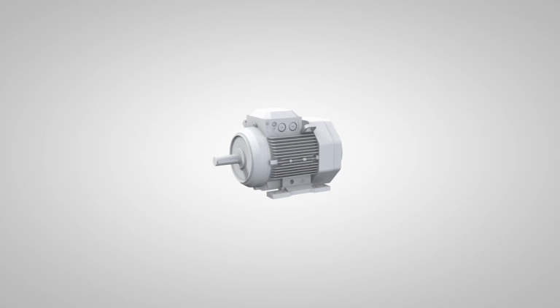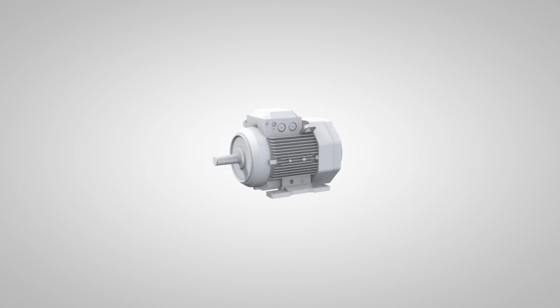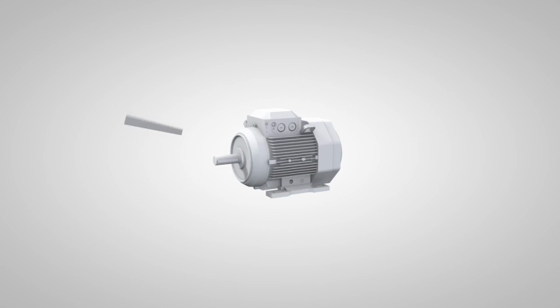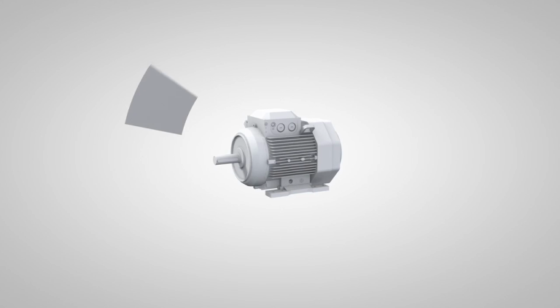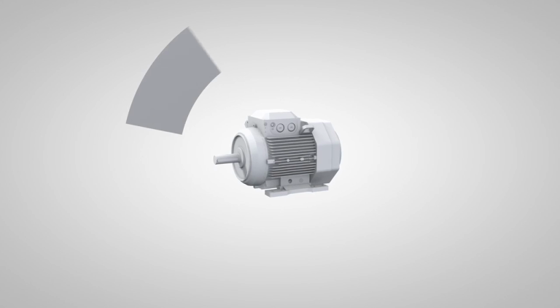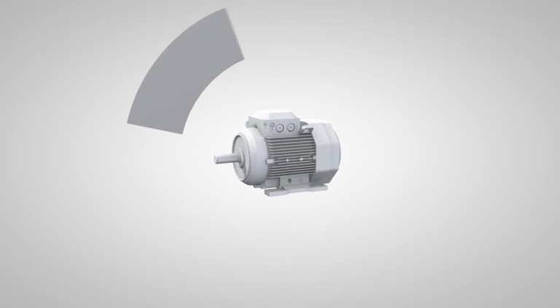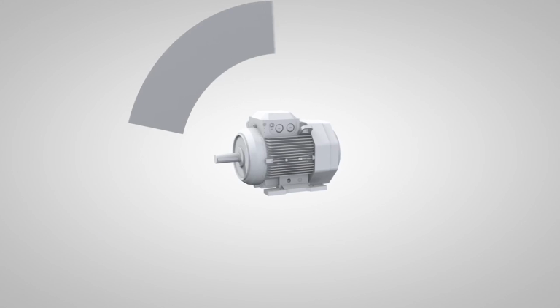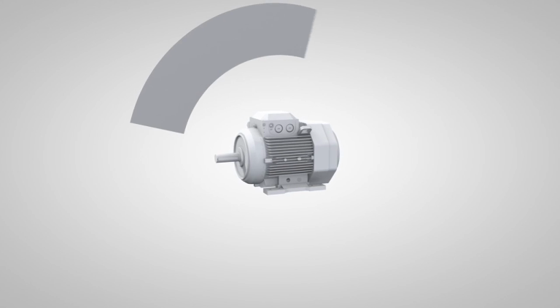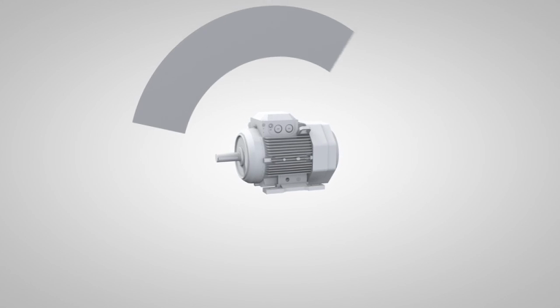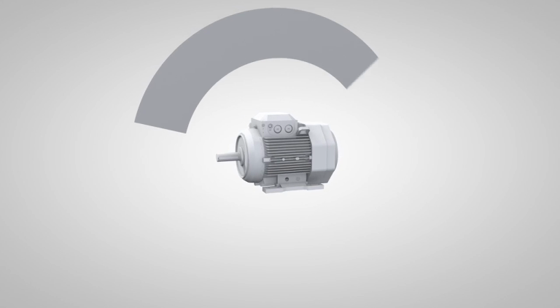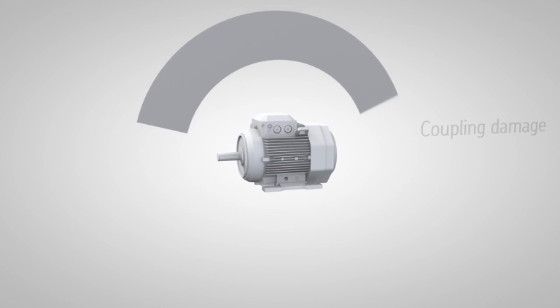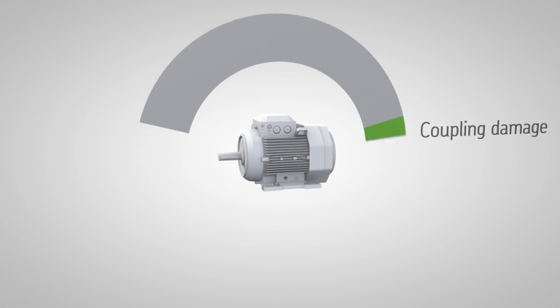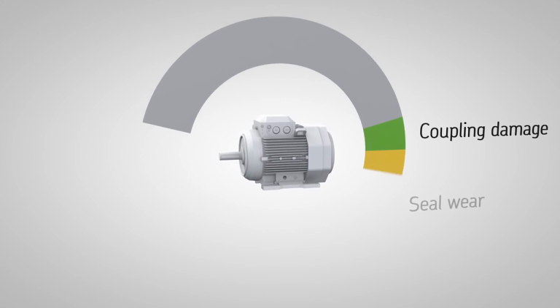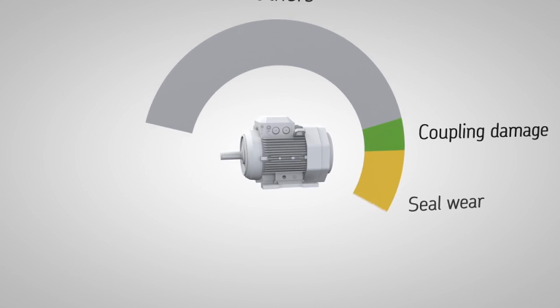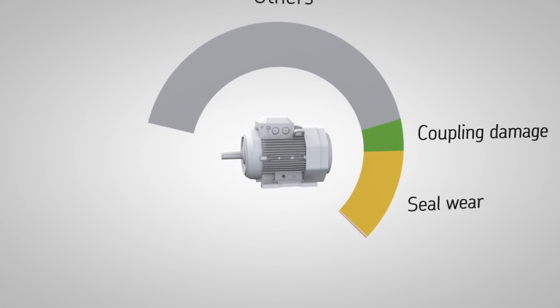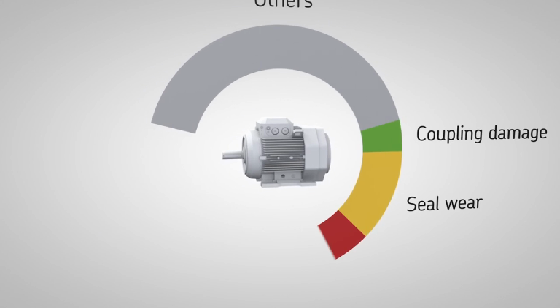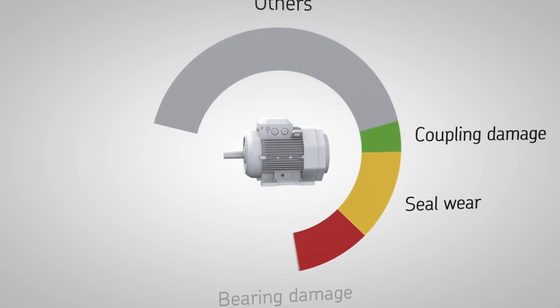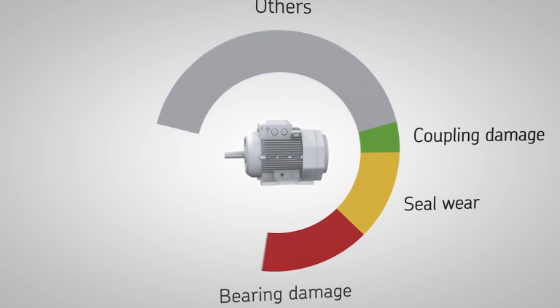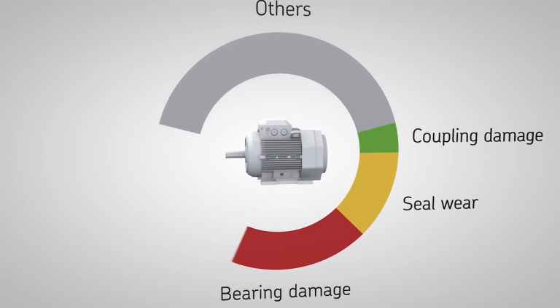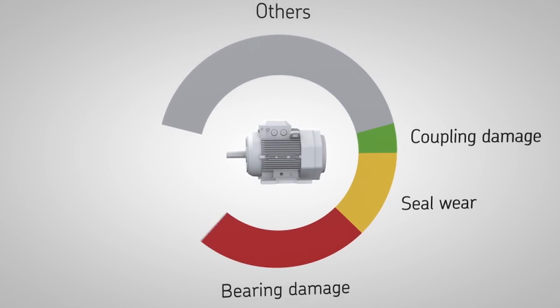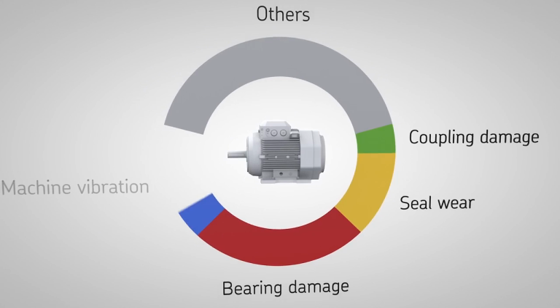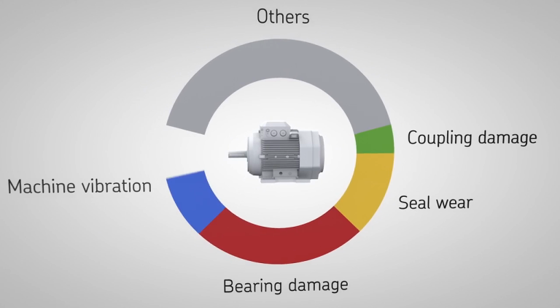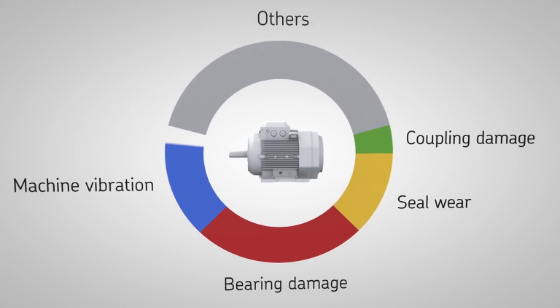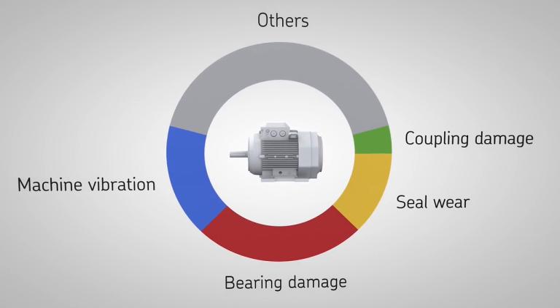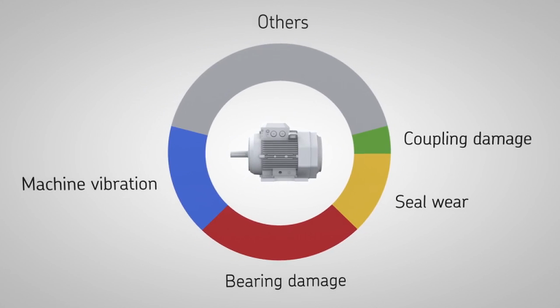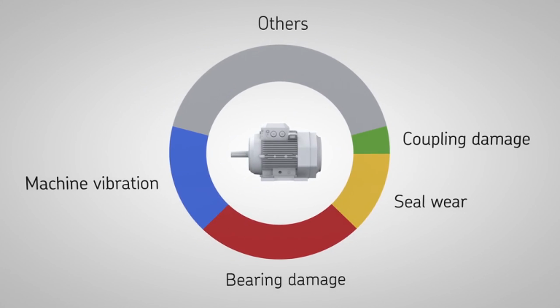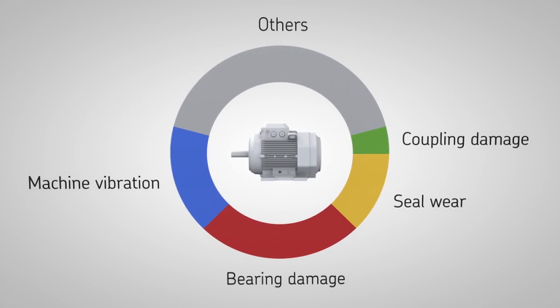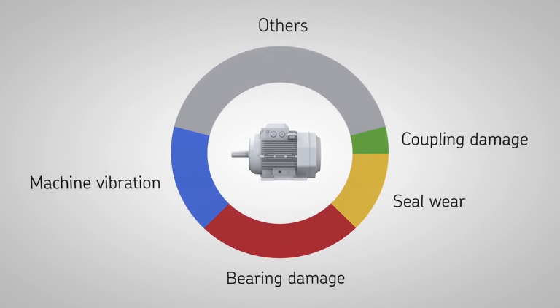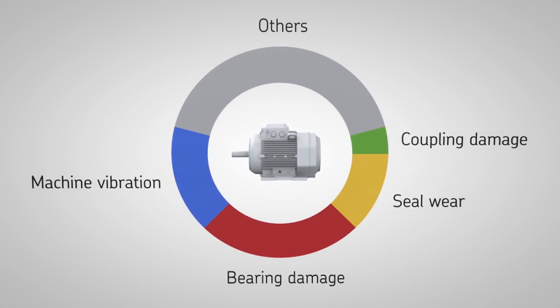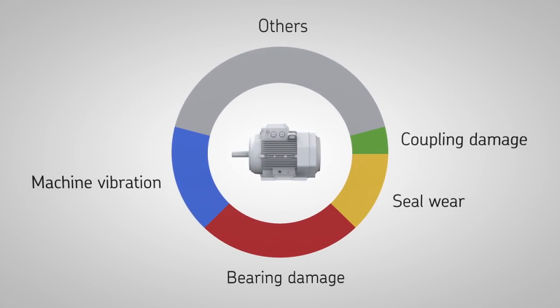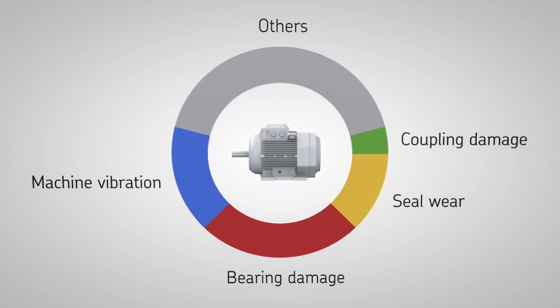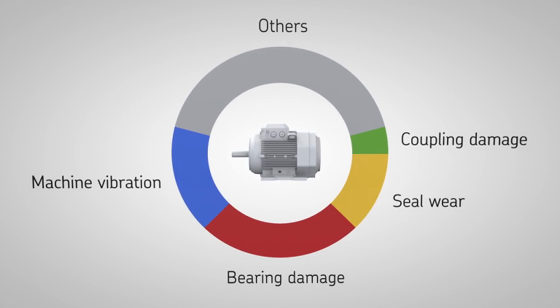Field experience shows that around 50% of machine breakdowns can be attributed to damage resulting from shaft misalignment.